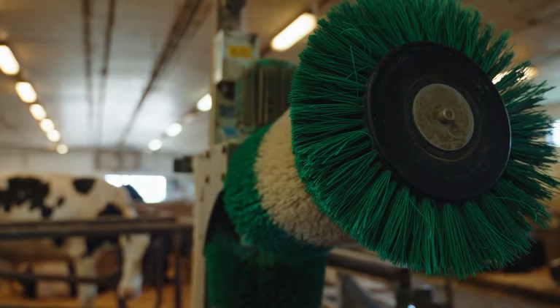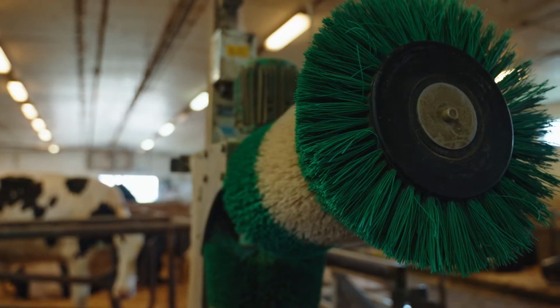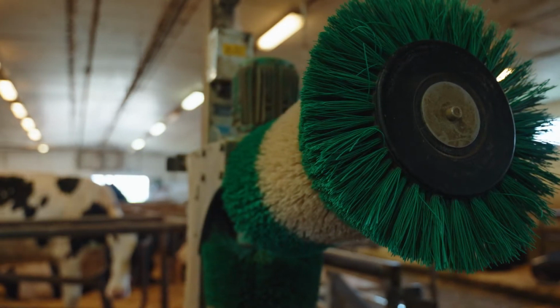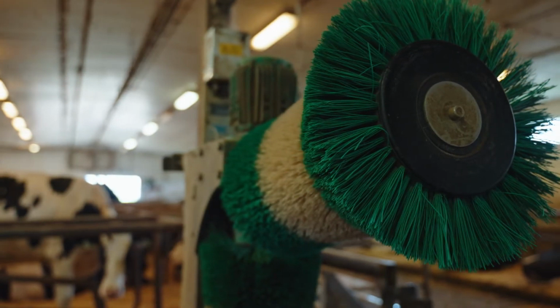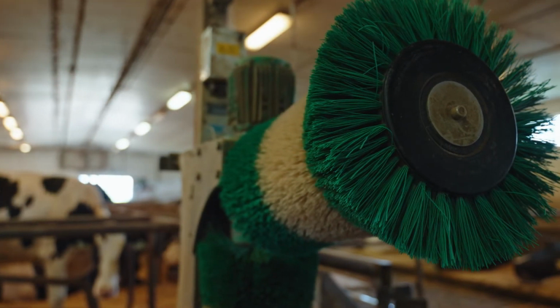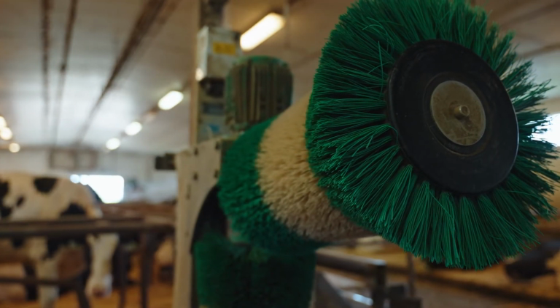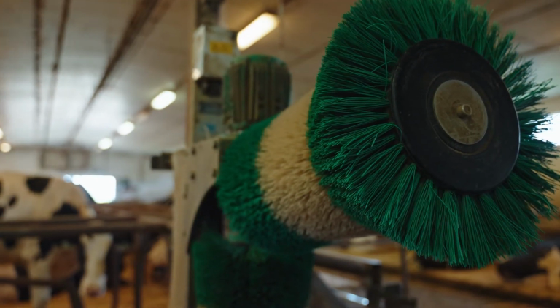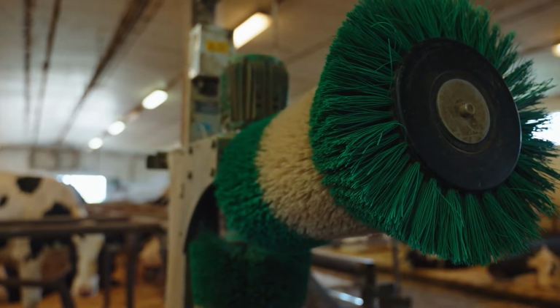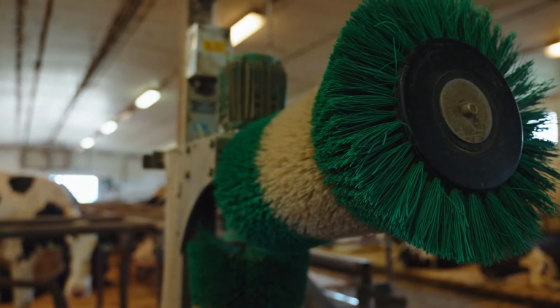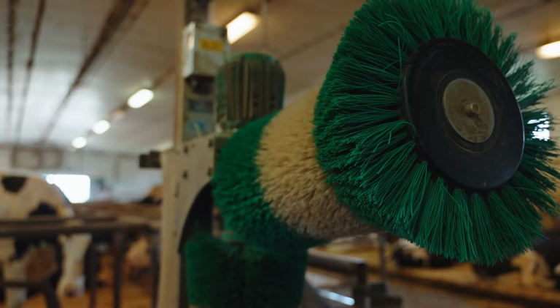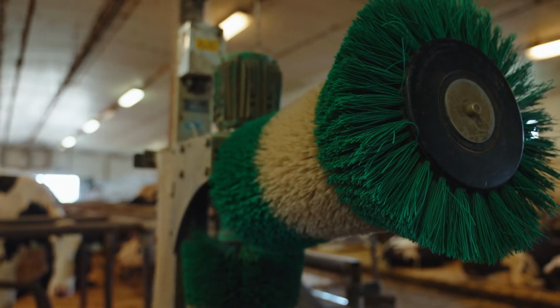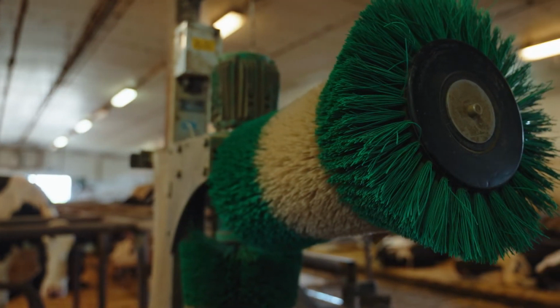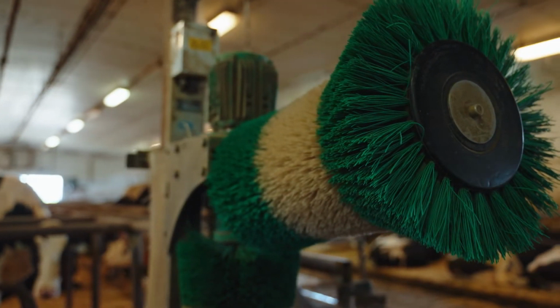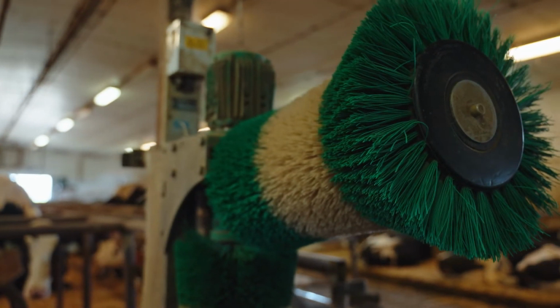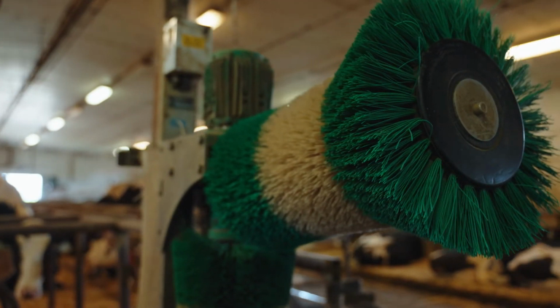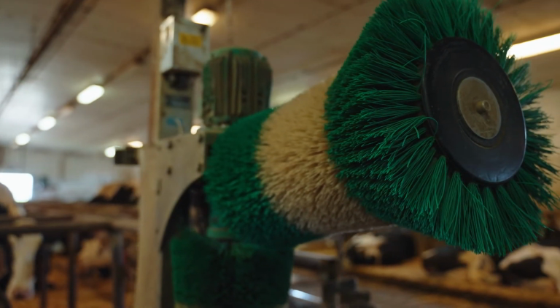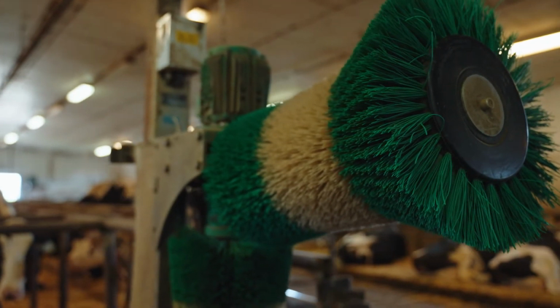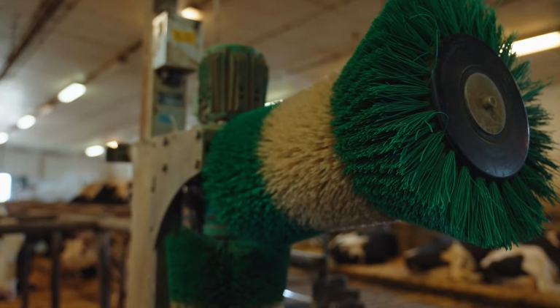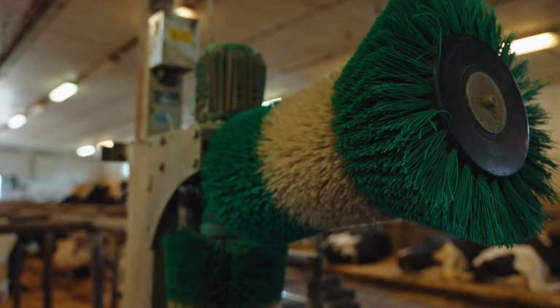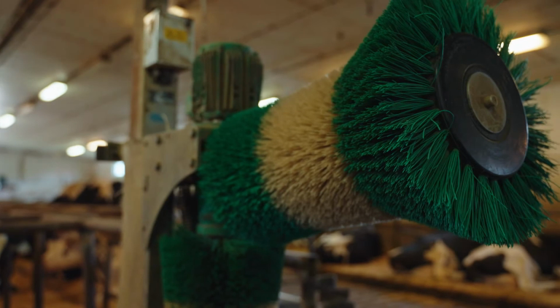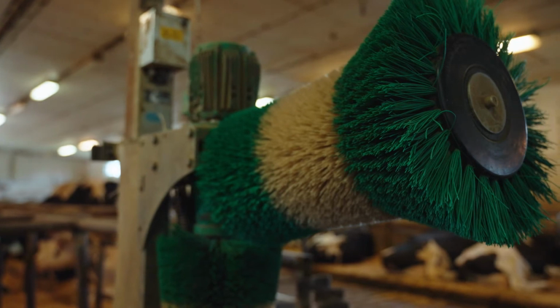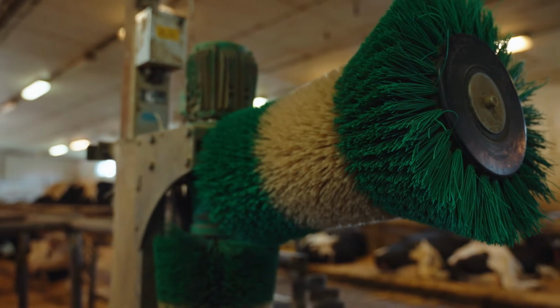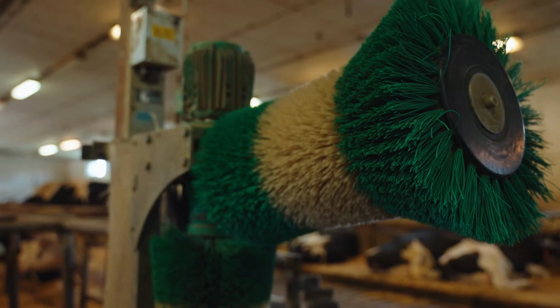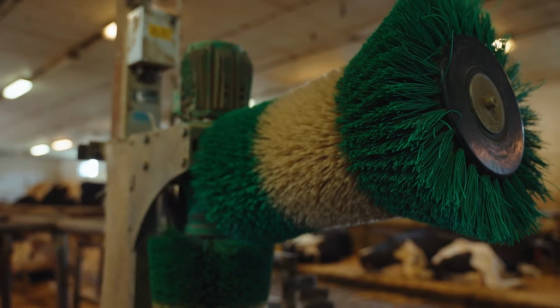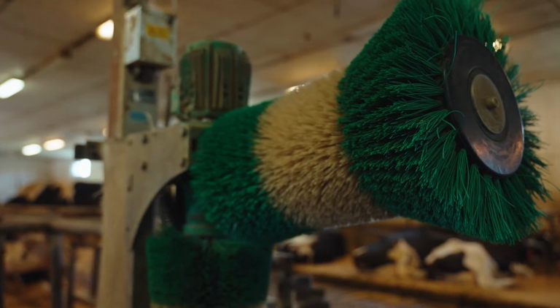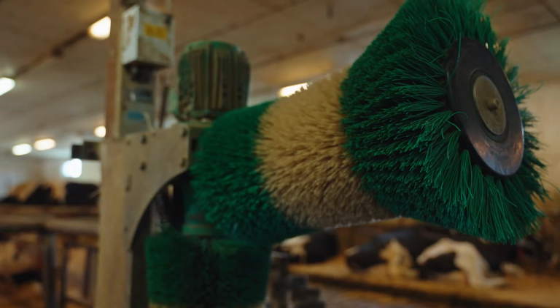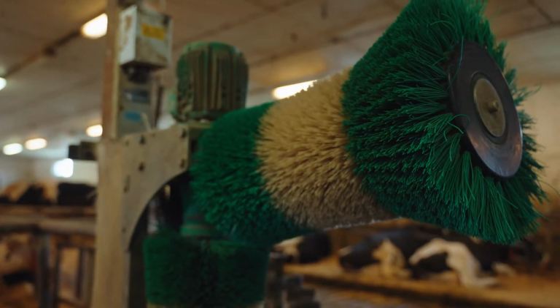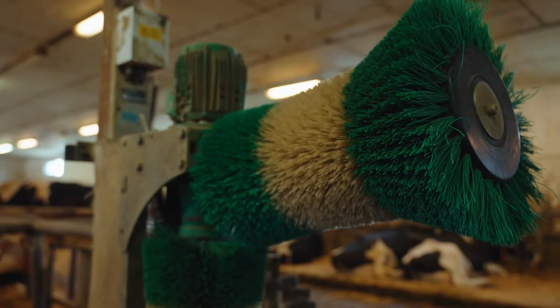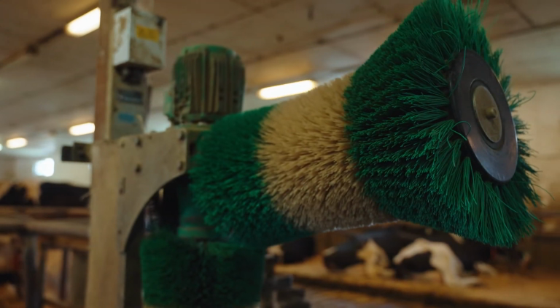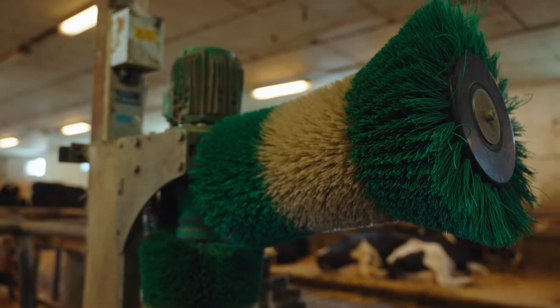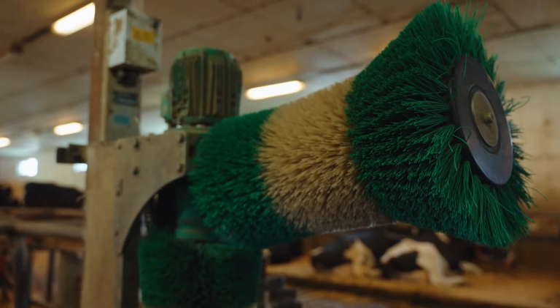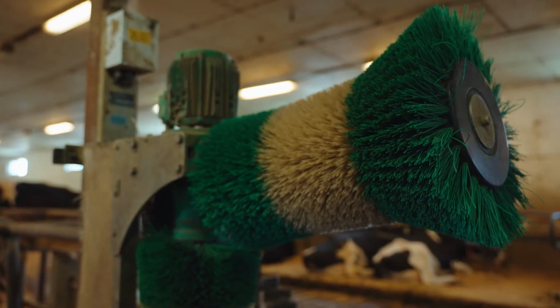Inside the barn the cows have a brush that they can use to scratch that nasty part on their back where their tails just won't reach.